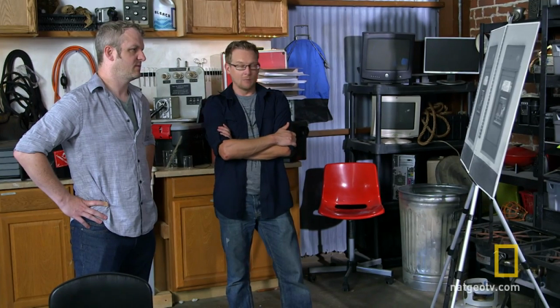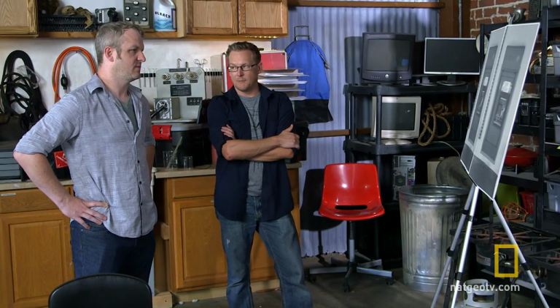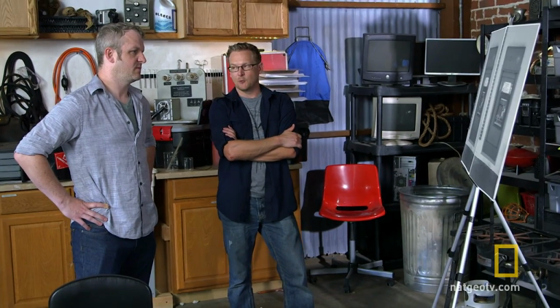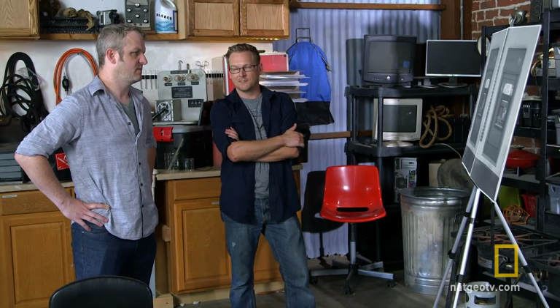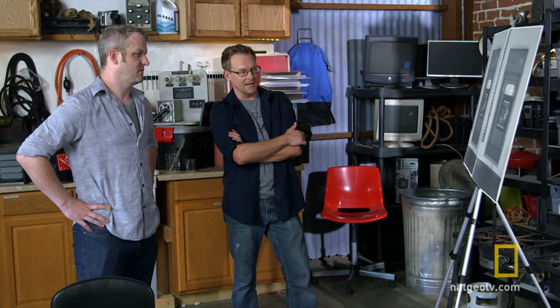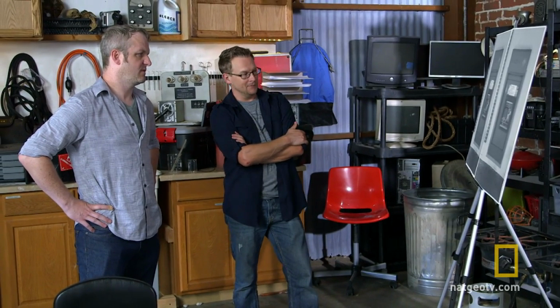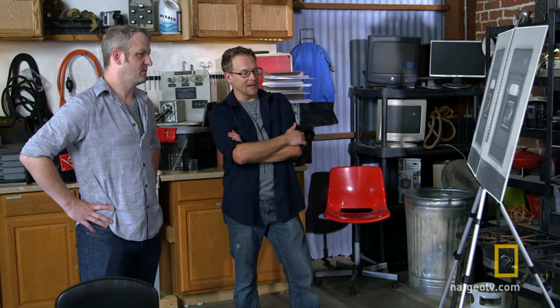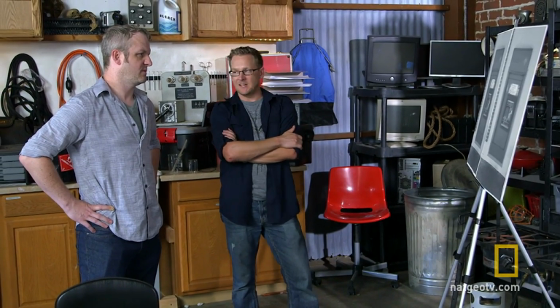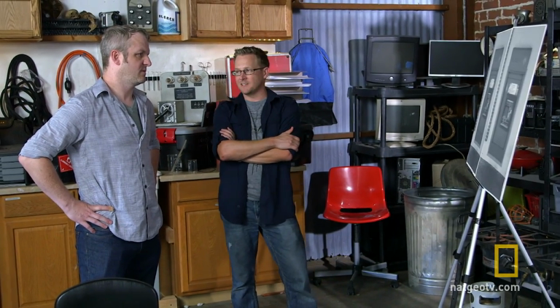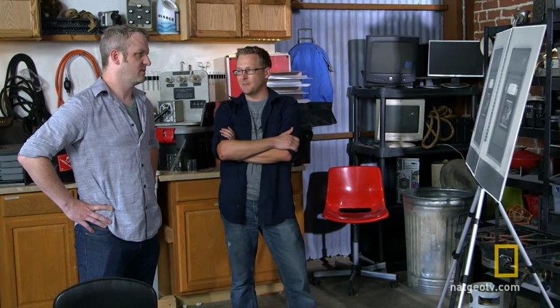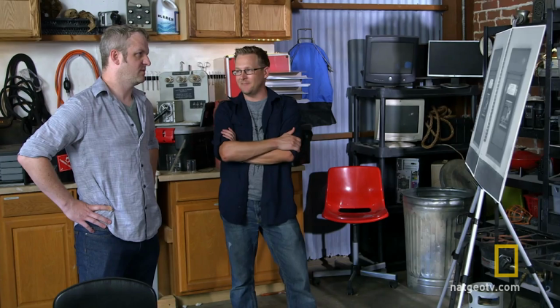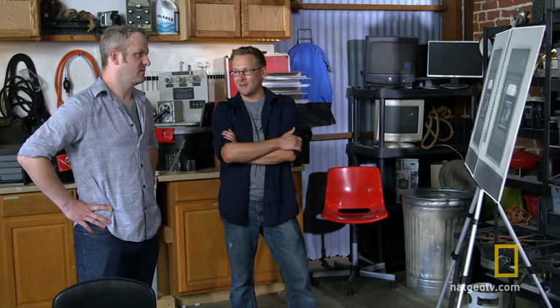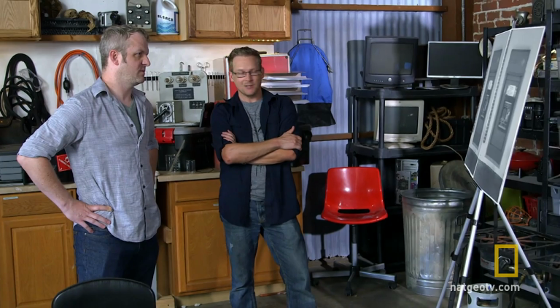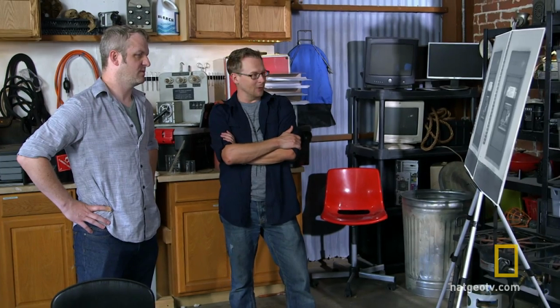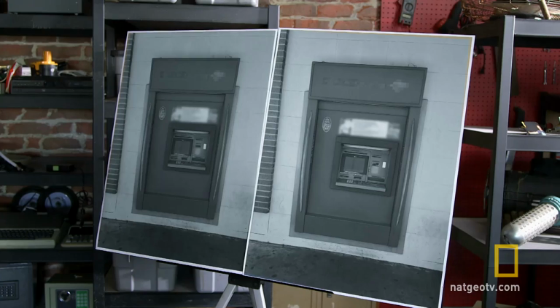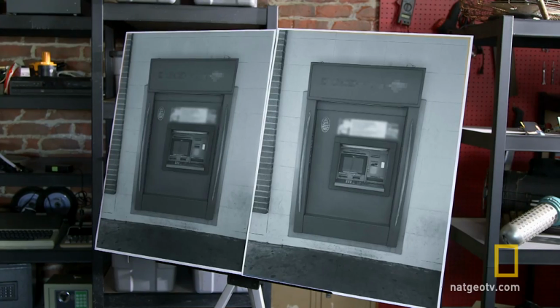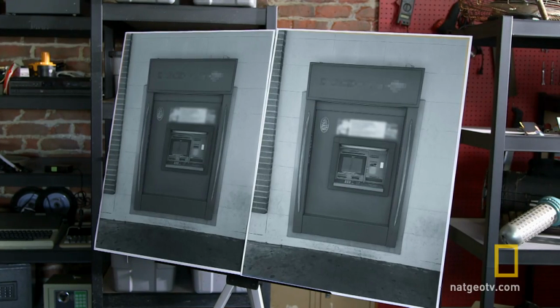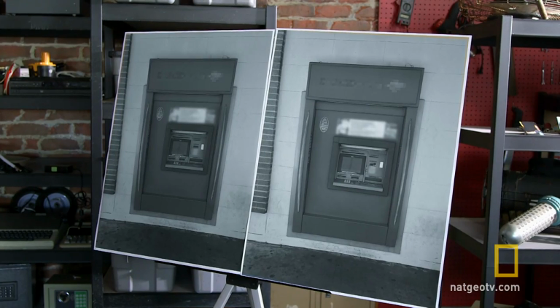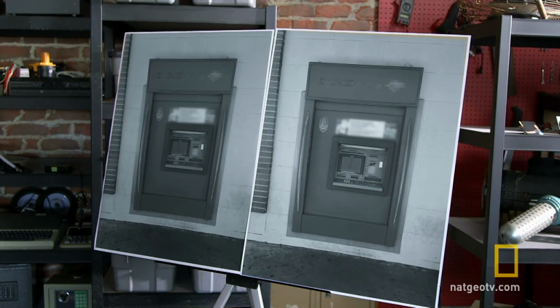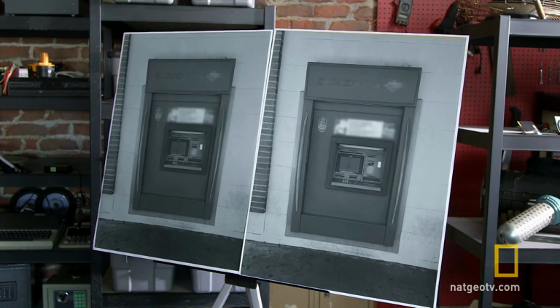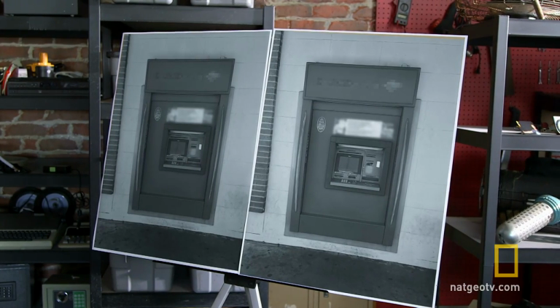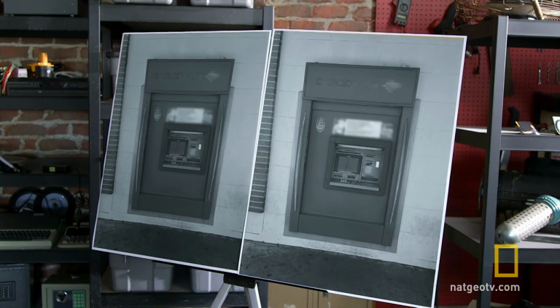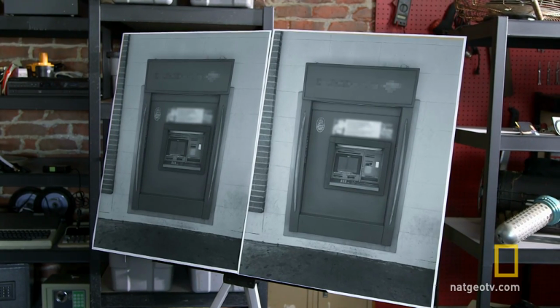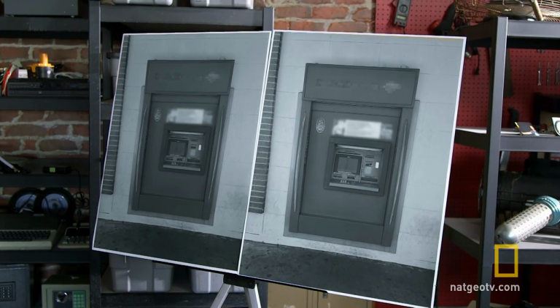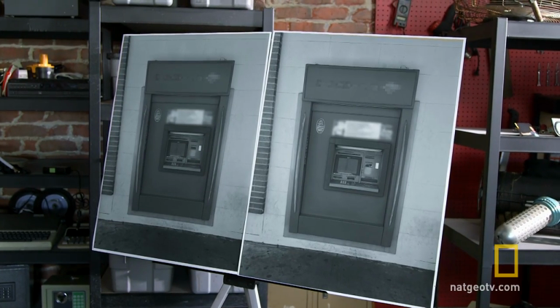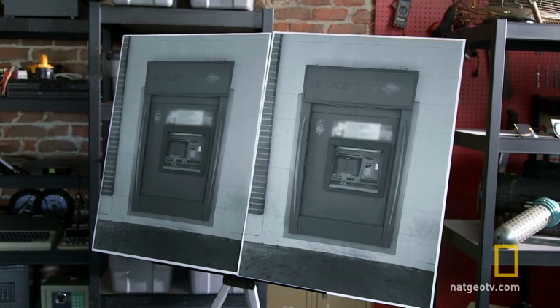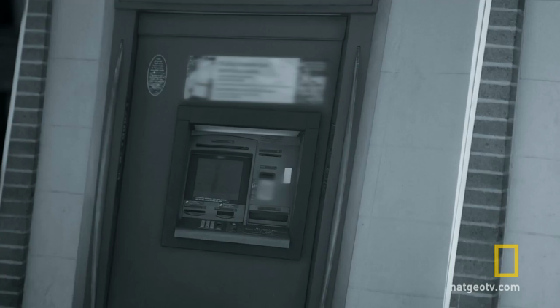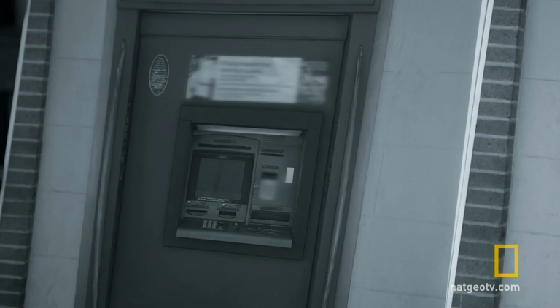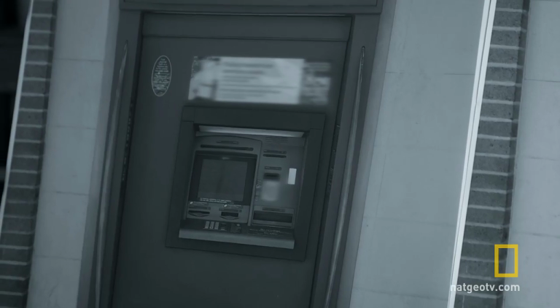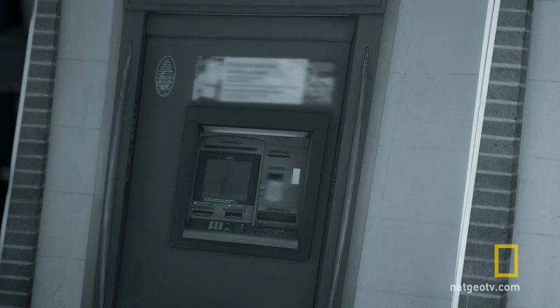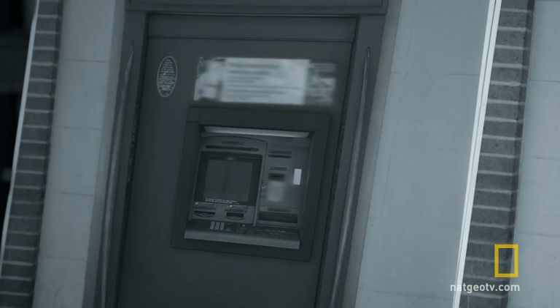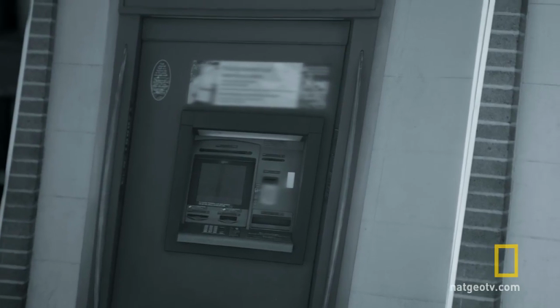Pop quiz time. You got the kids in the minivan, gonna watch a movie, need to grab some cash. Which one of these do you use?